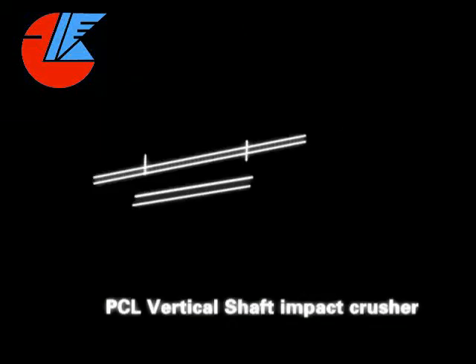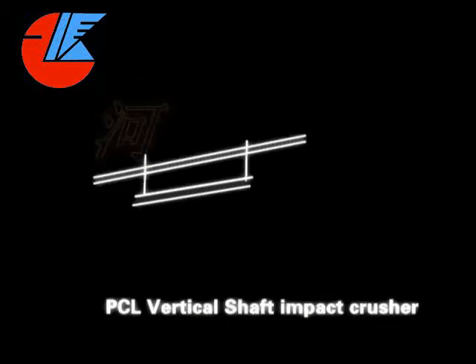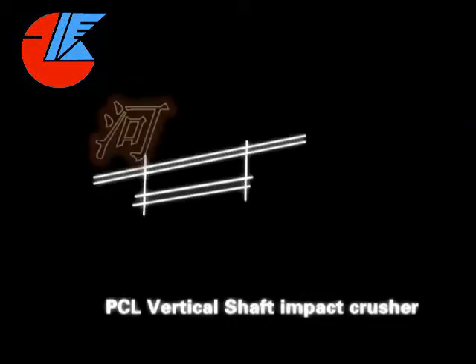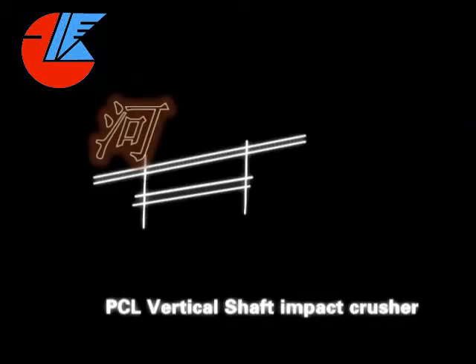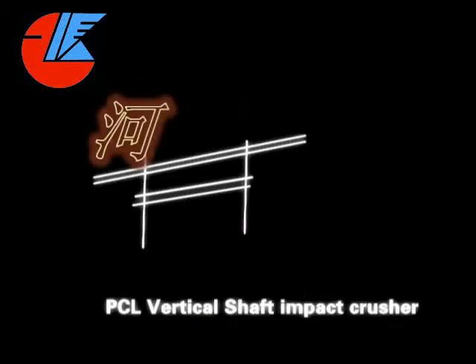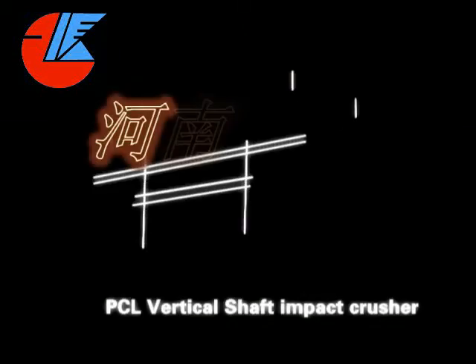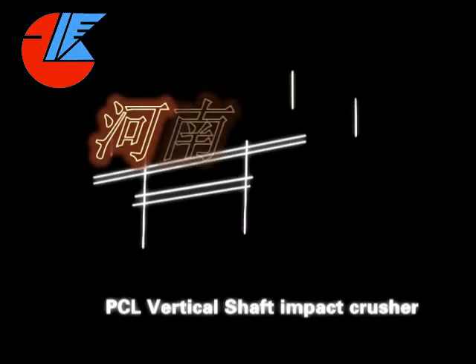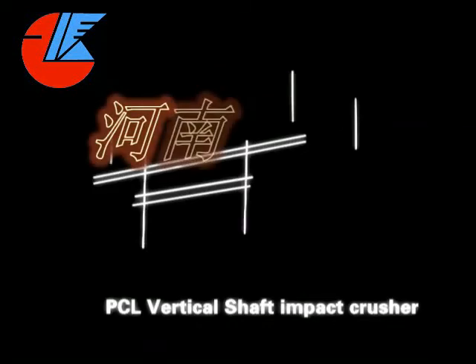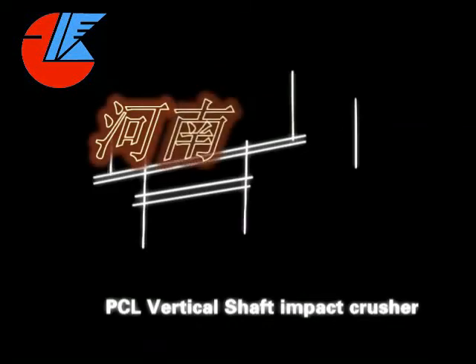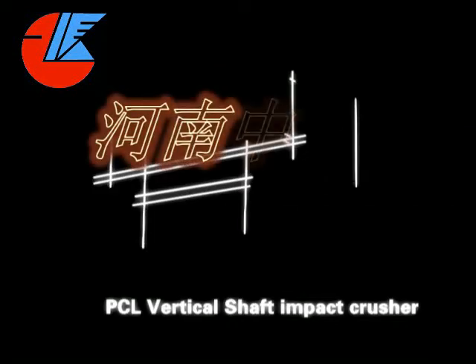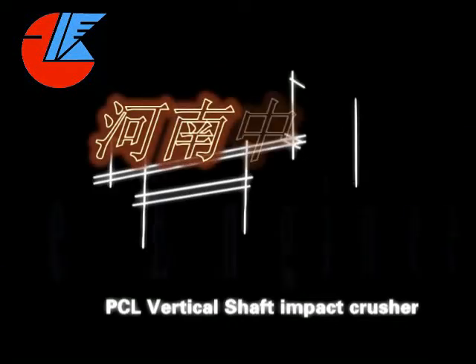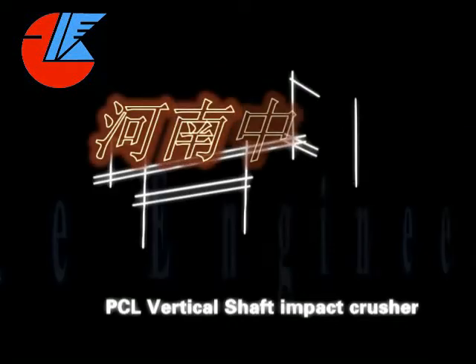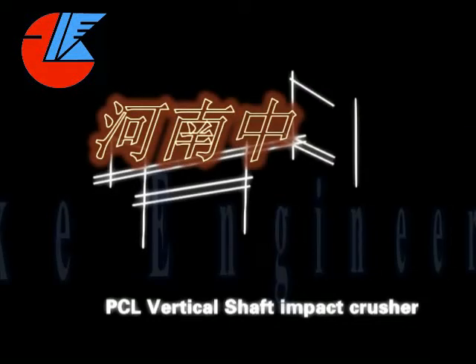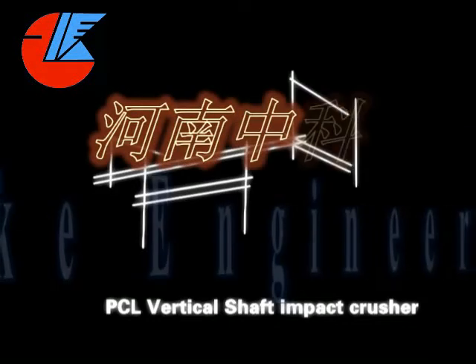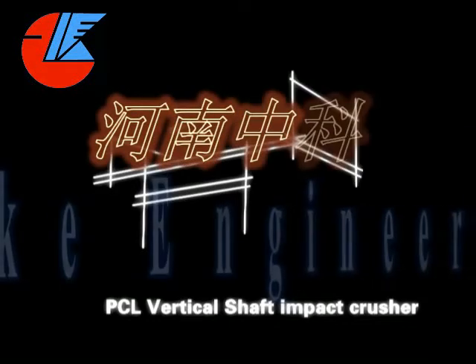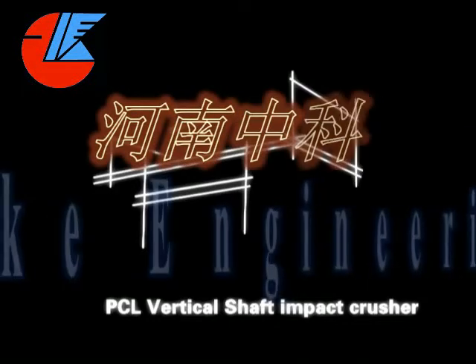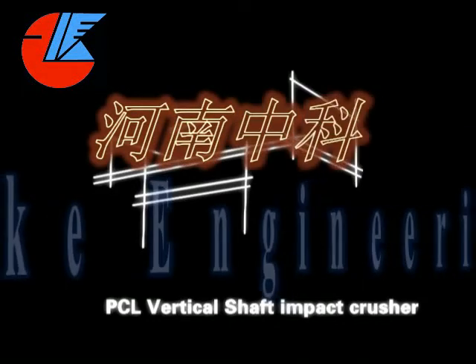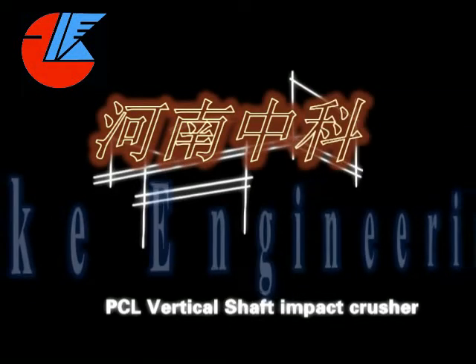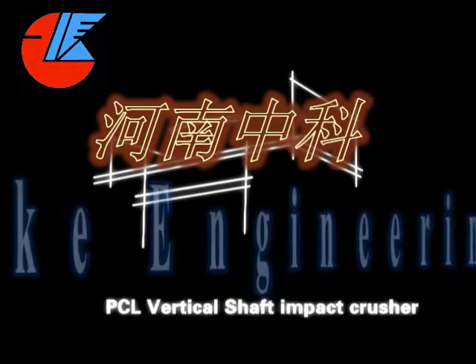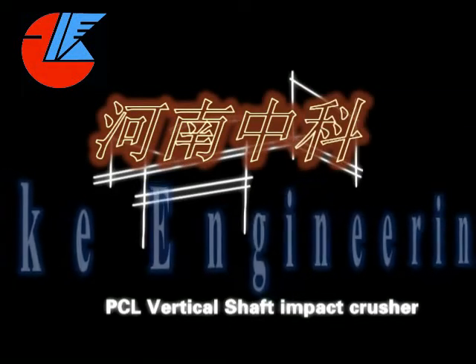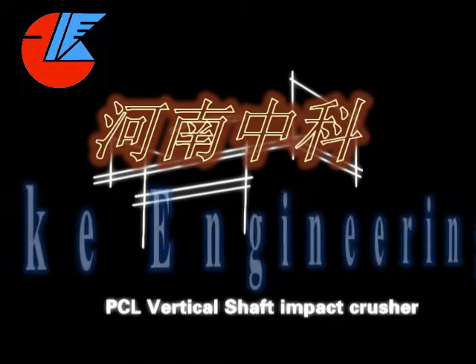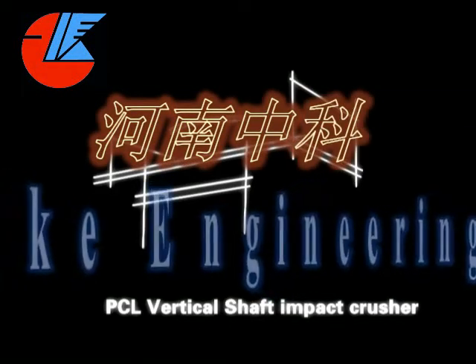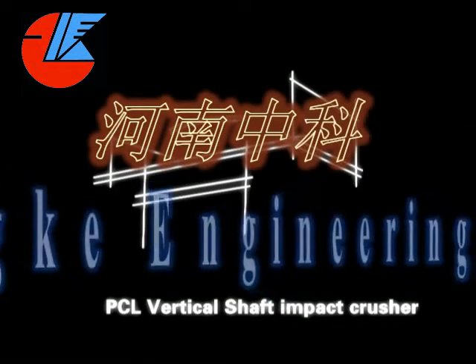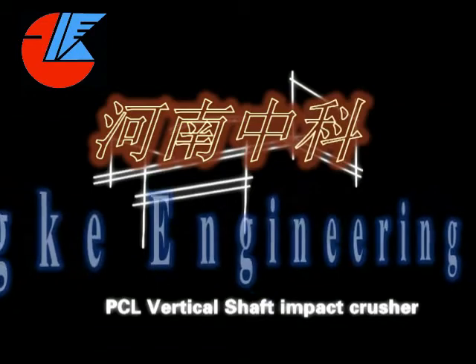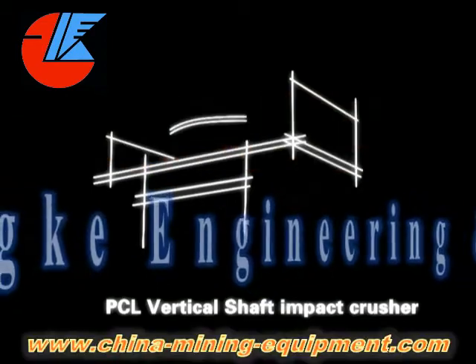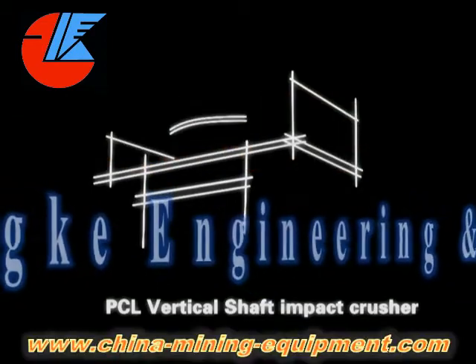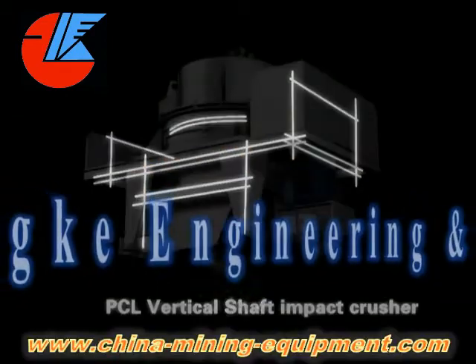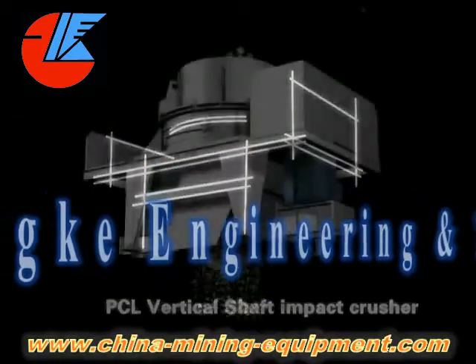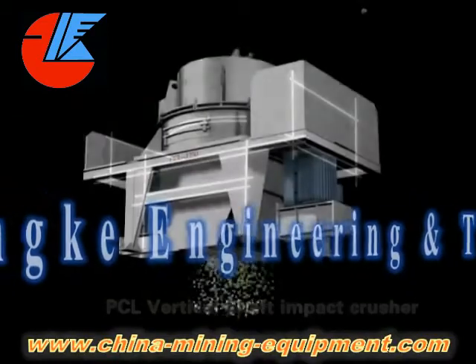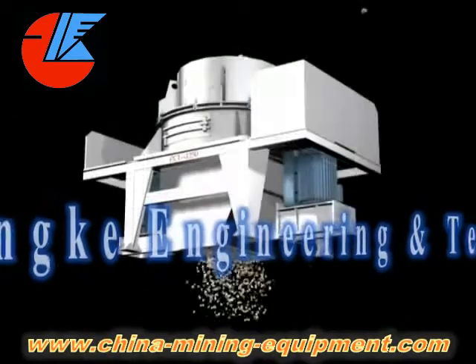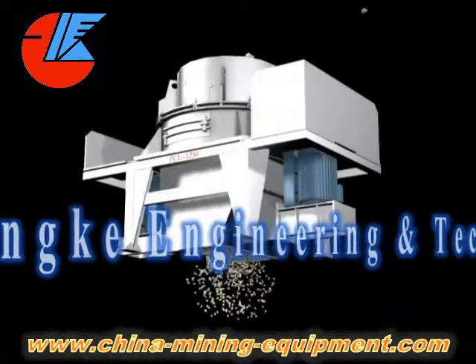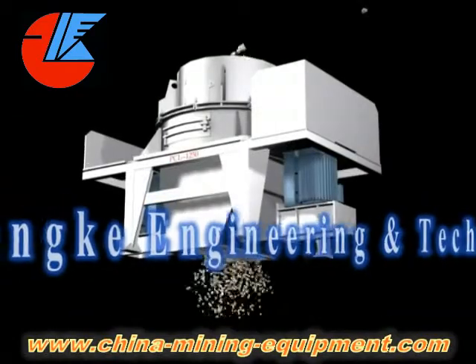PCL Vertical Shaft Impact Crusher Series: Advantages and Characteristics.